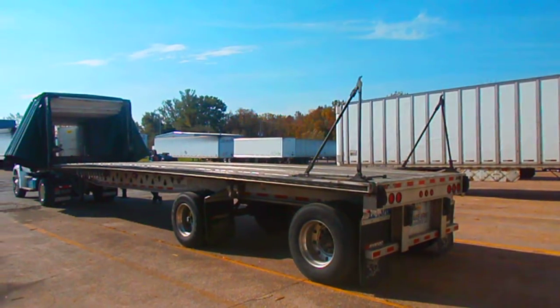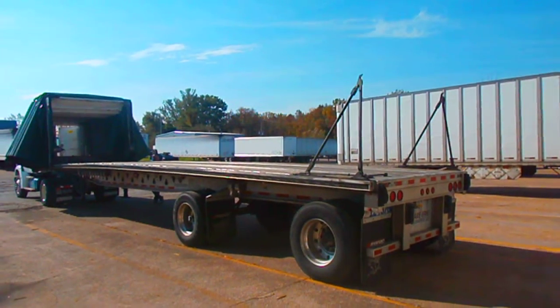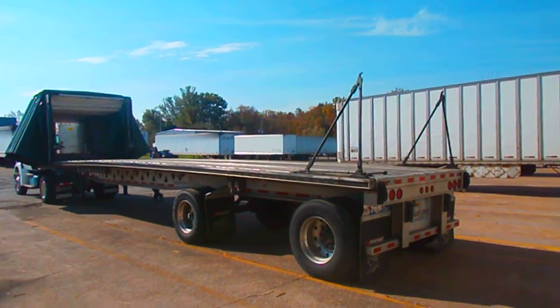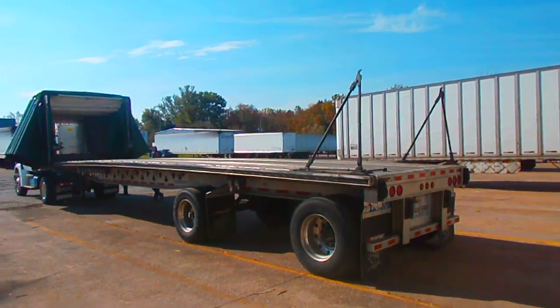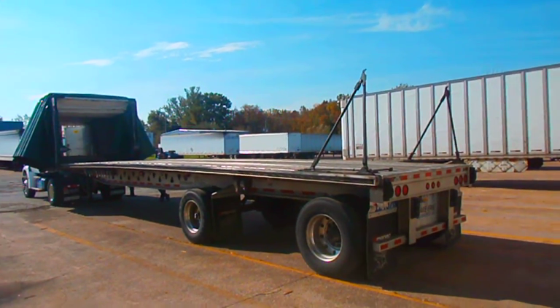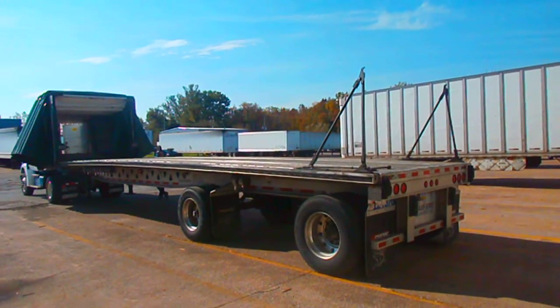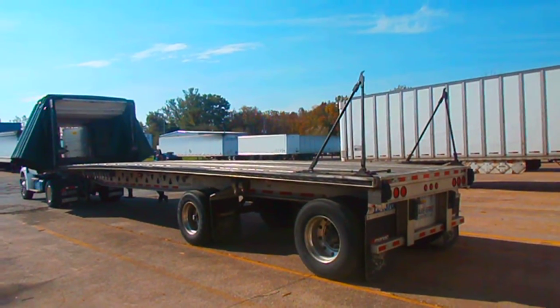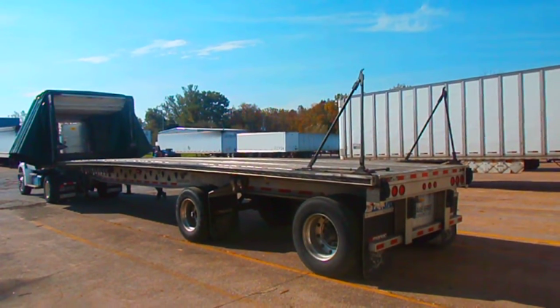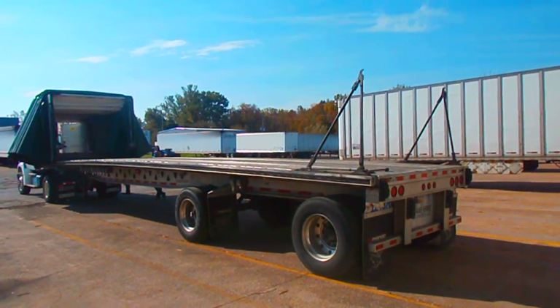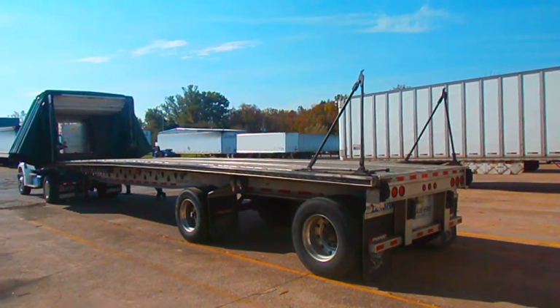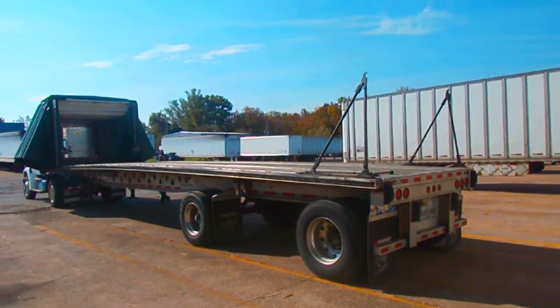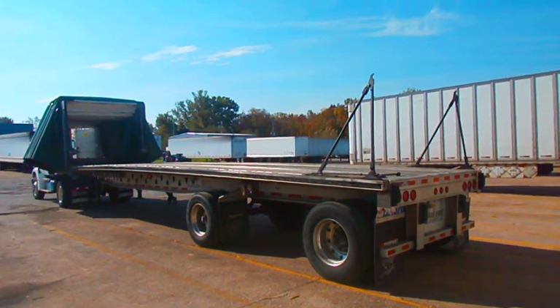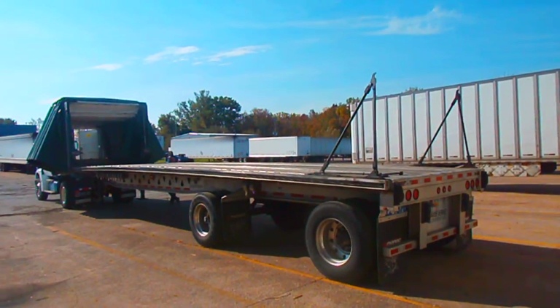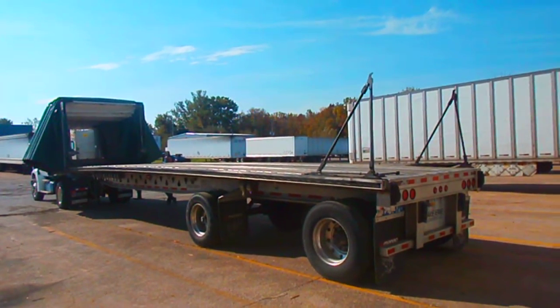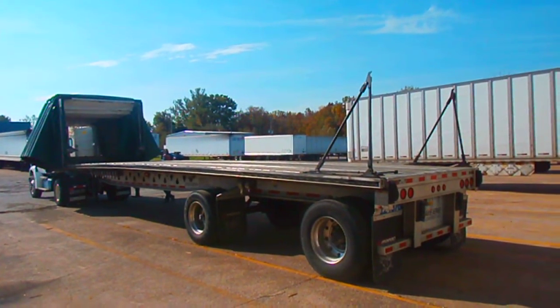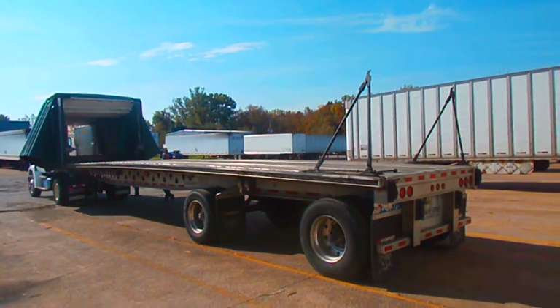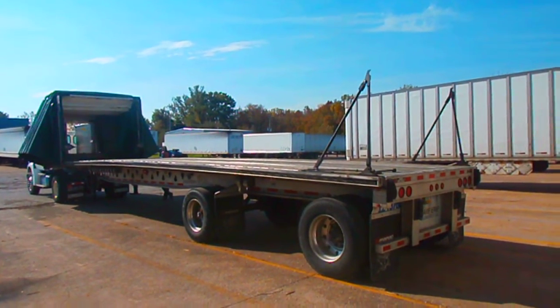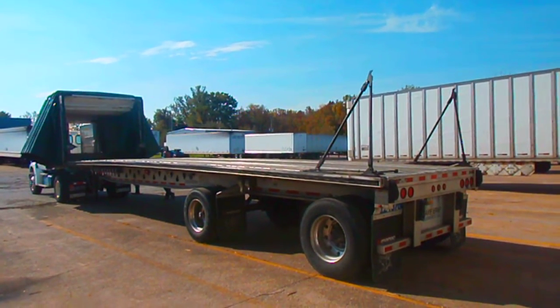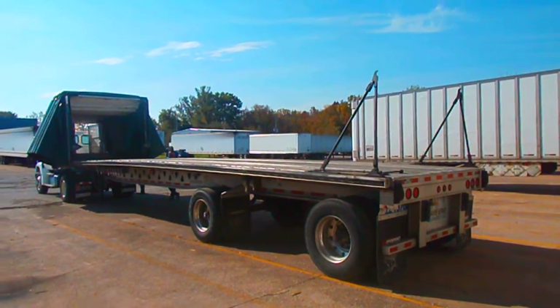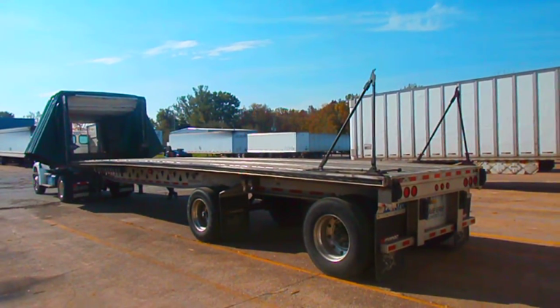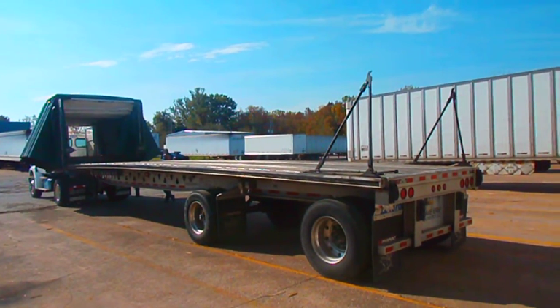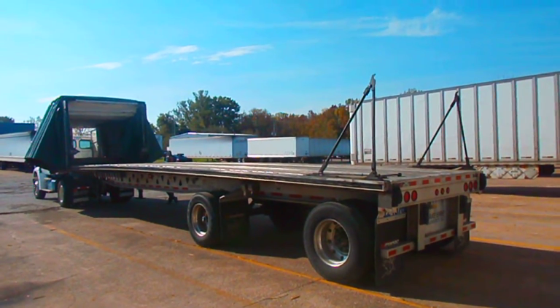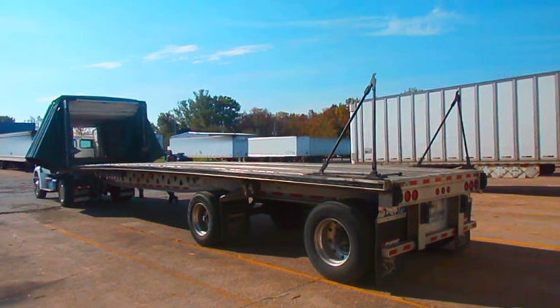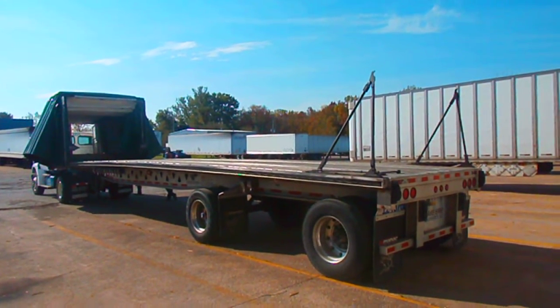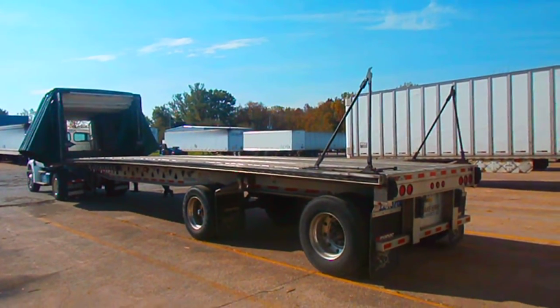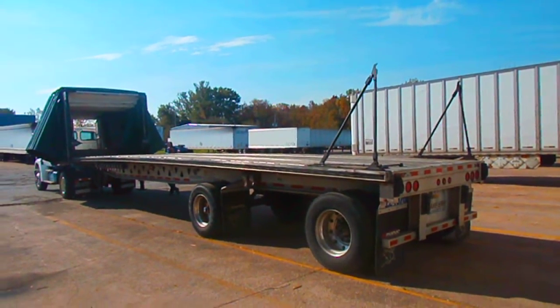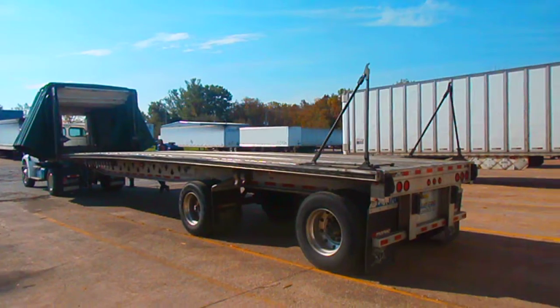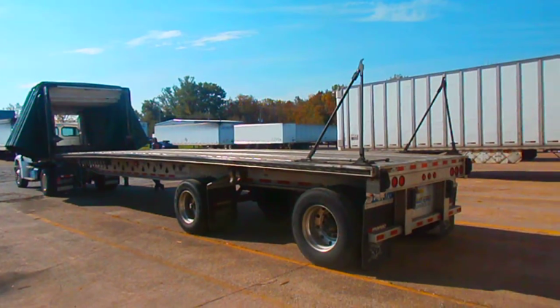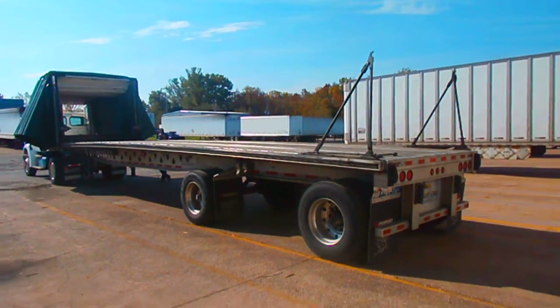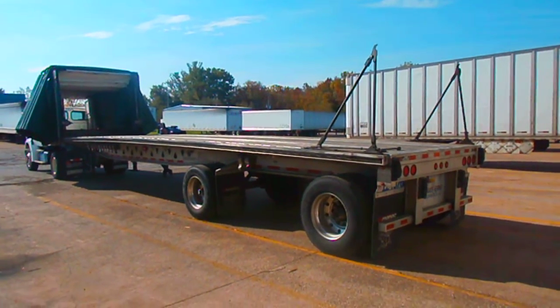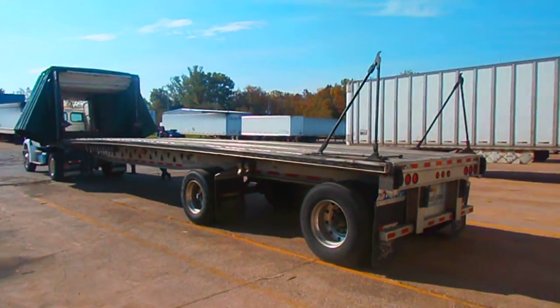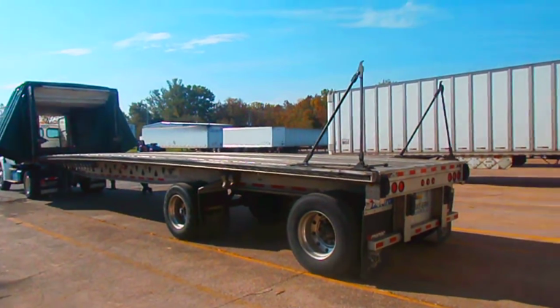Today I'm gonna take you on a quick tour. It doesn't look like much now, but this is our Curtainside trailer. It's really cool. Come on with me.